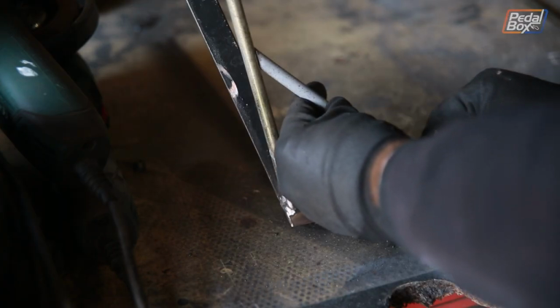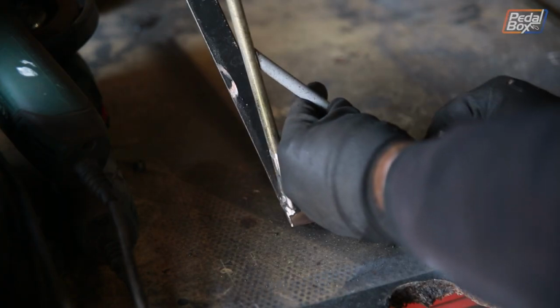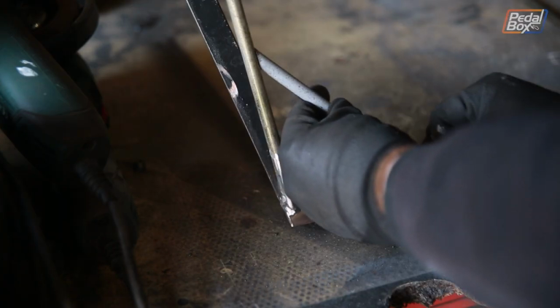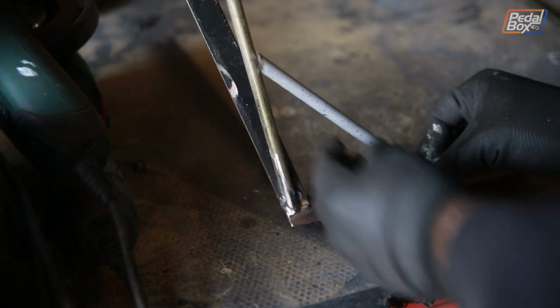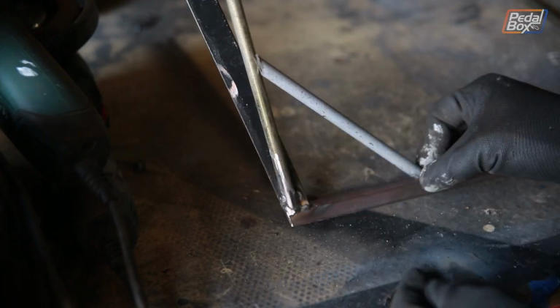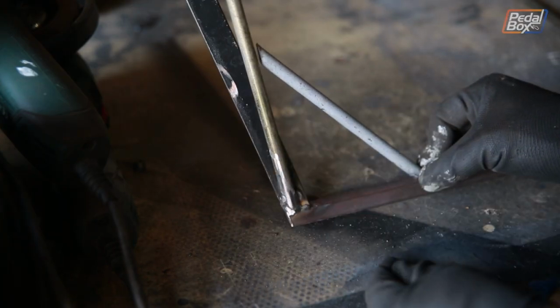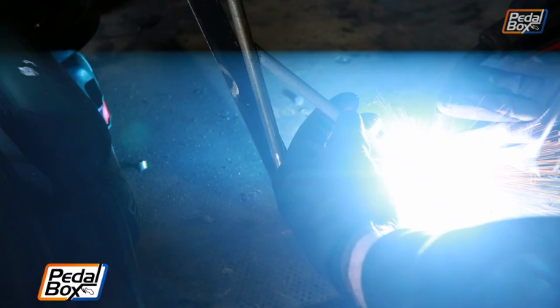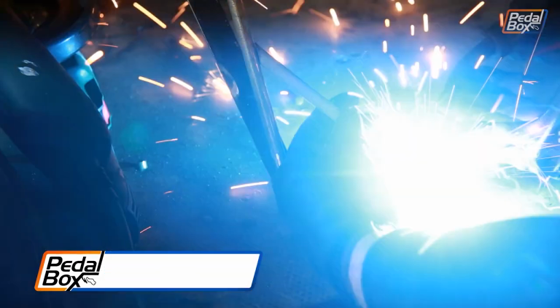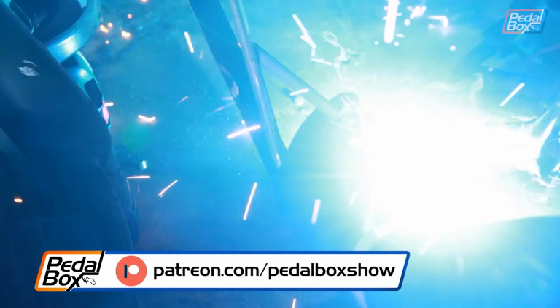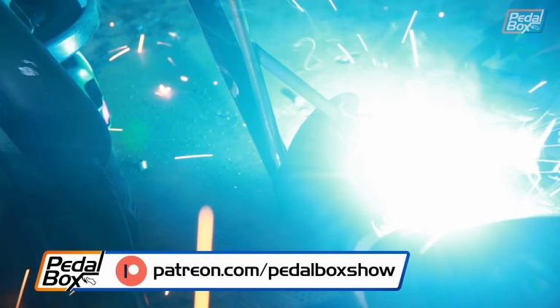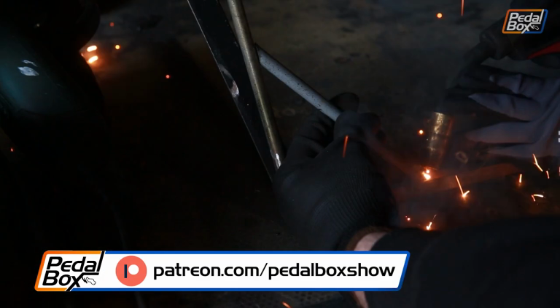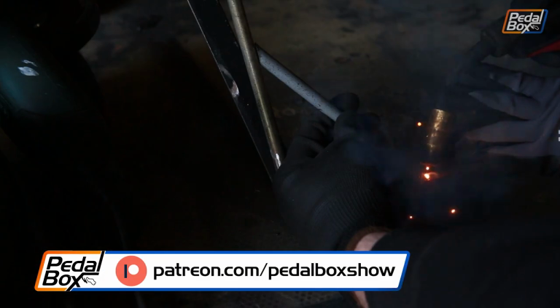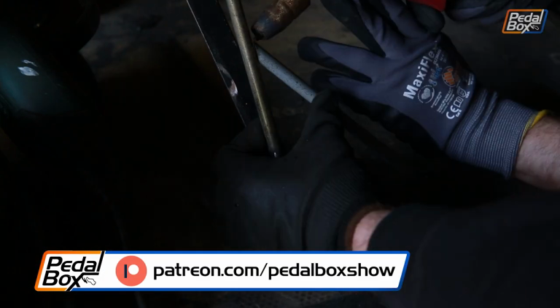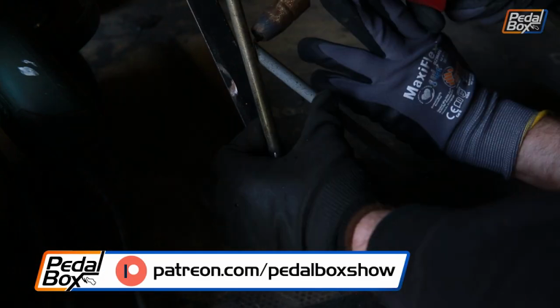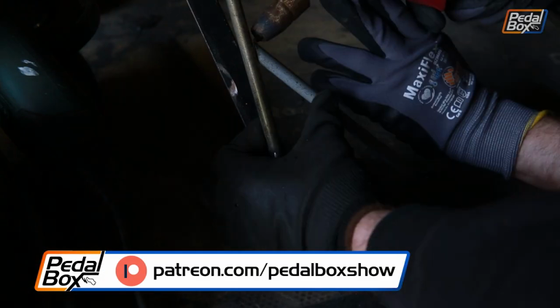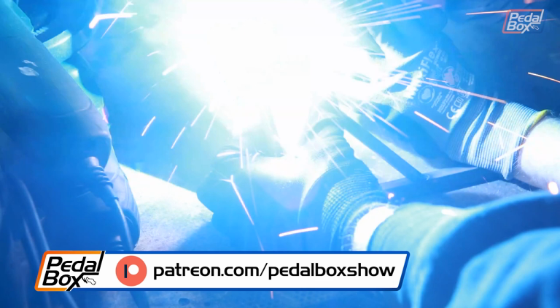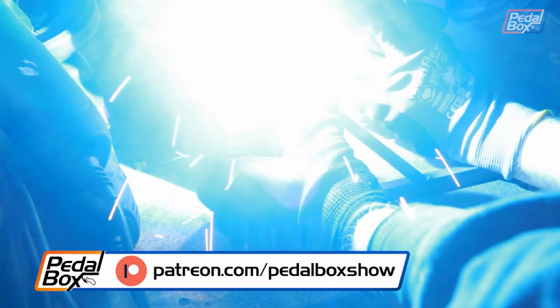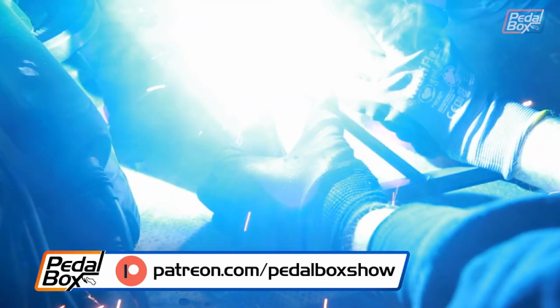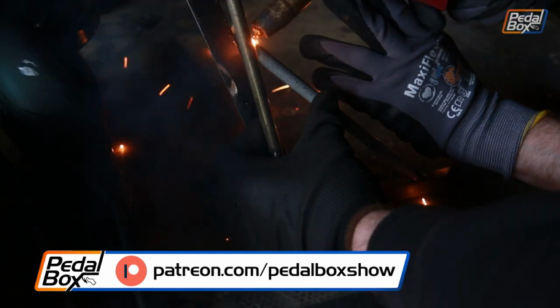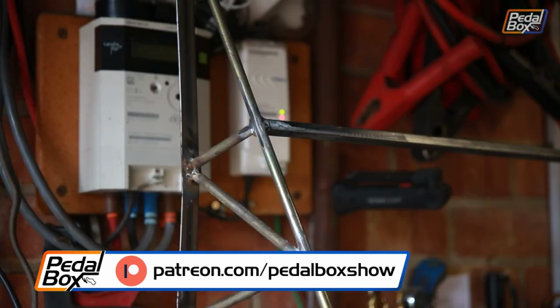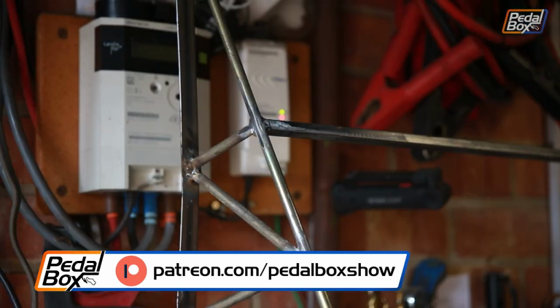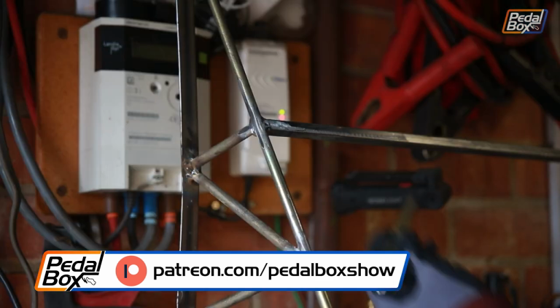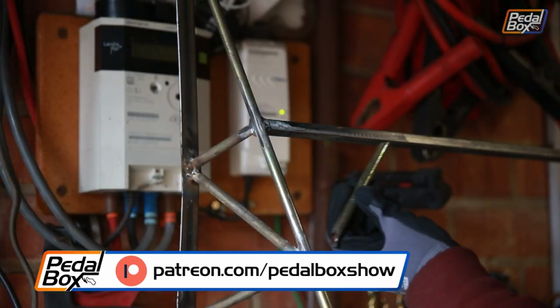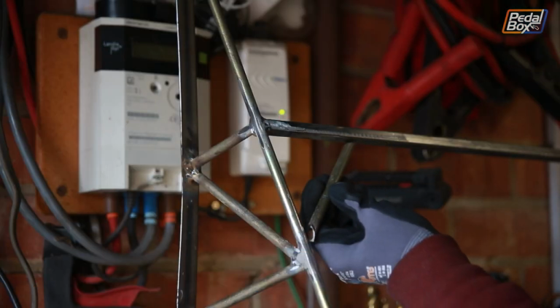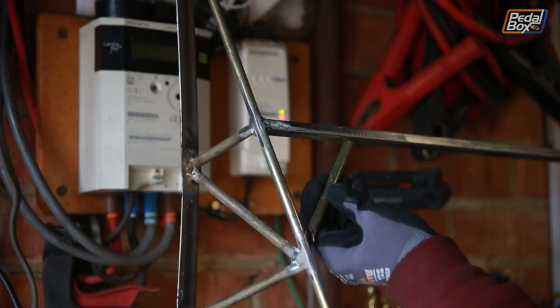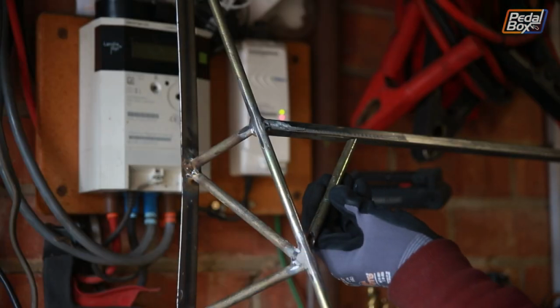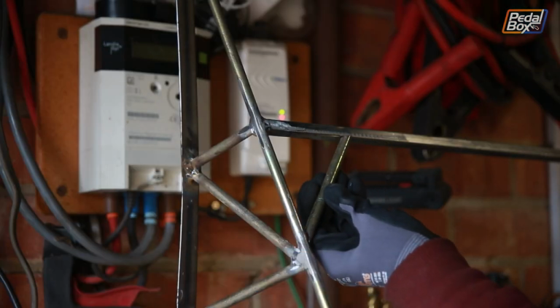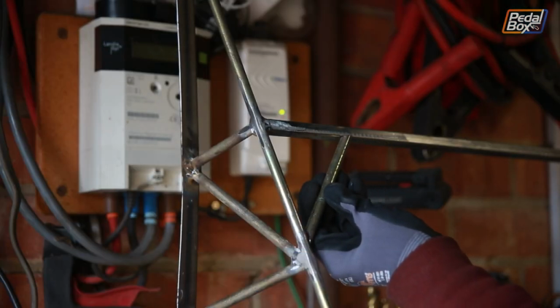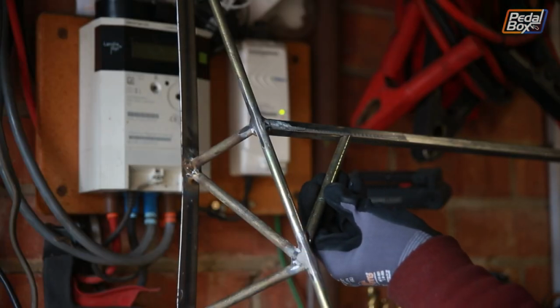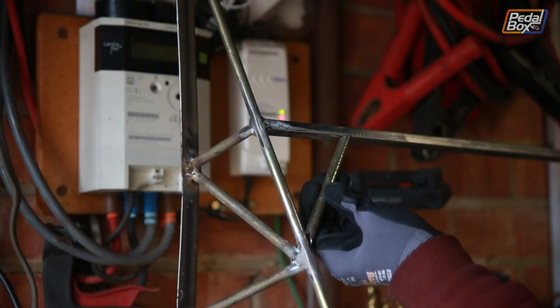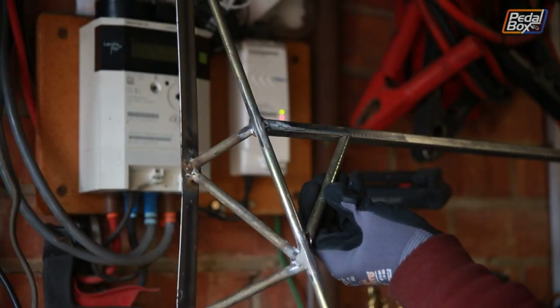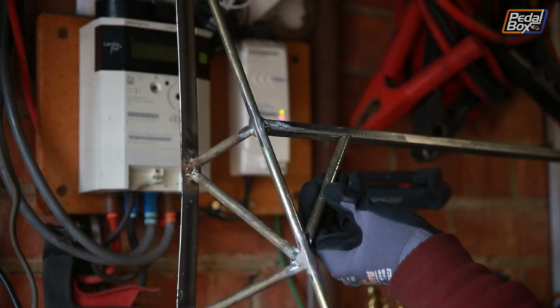Don't forget you can support us at patreon.com/pedalboxshow and join us on our Discord server at every level.